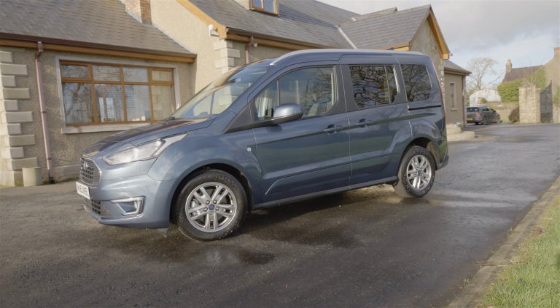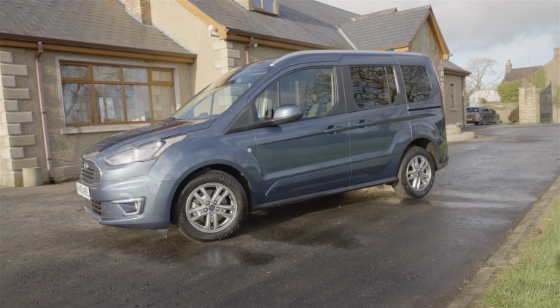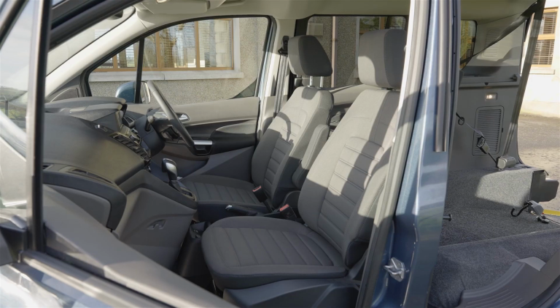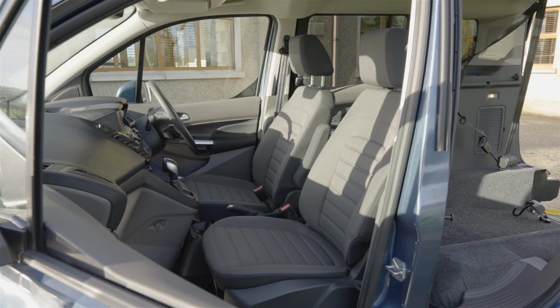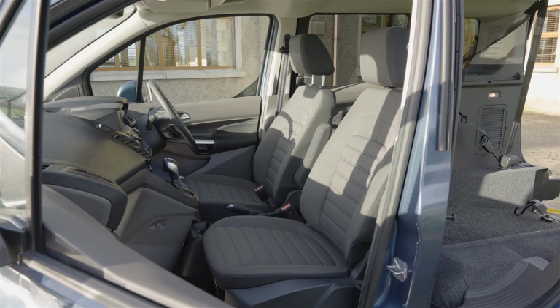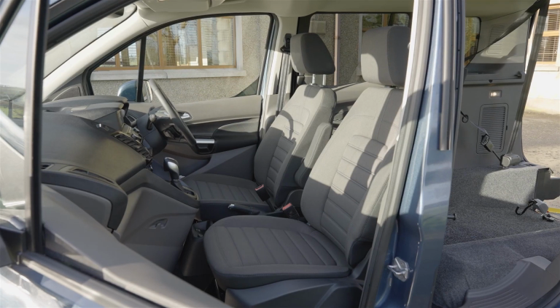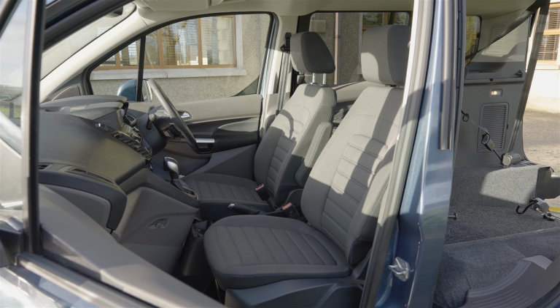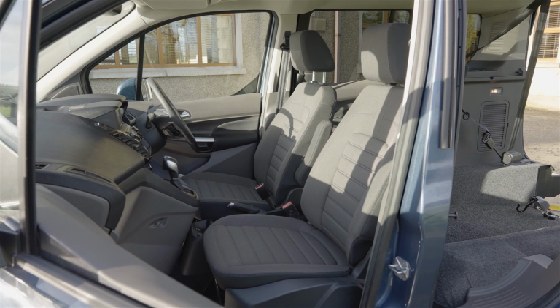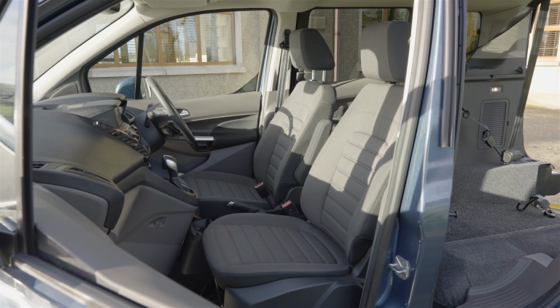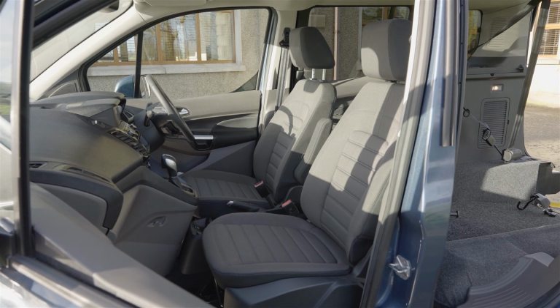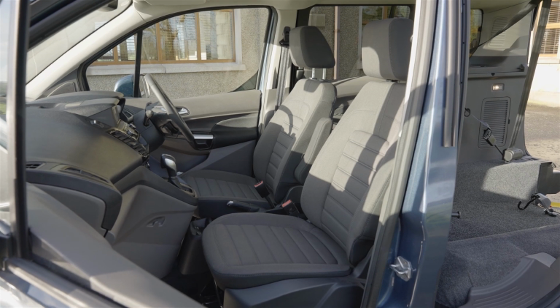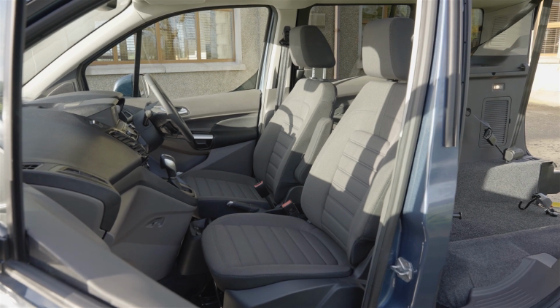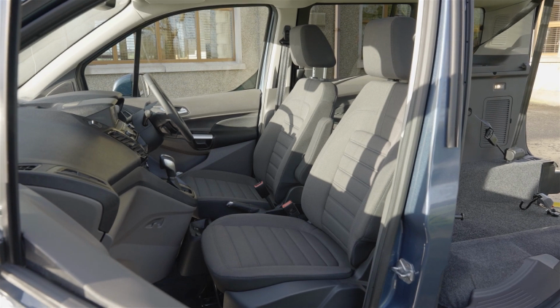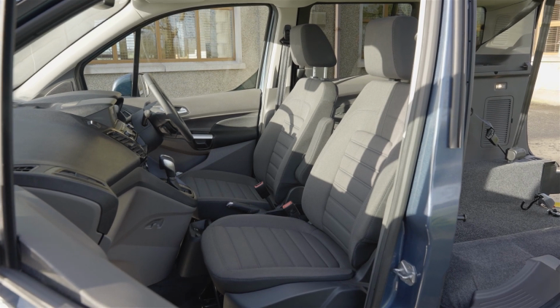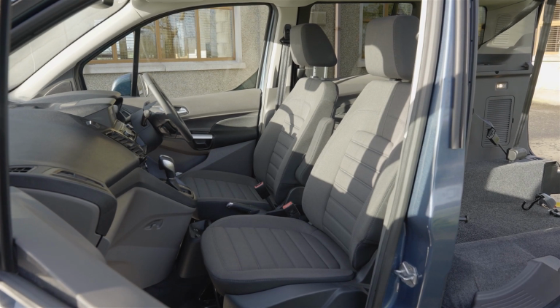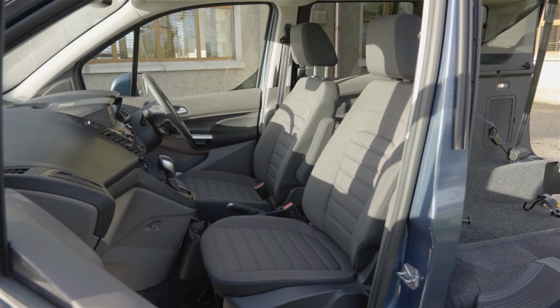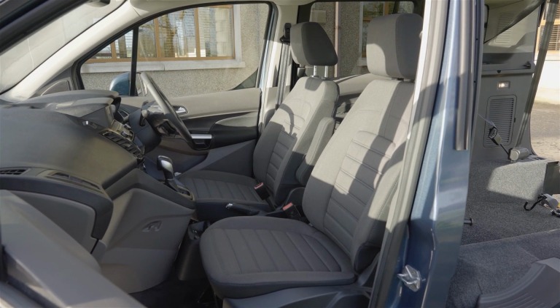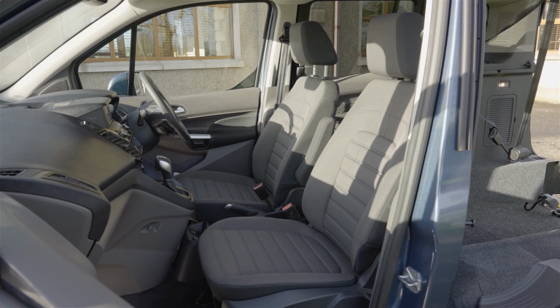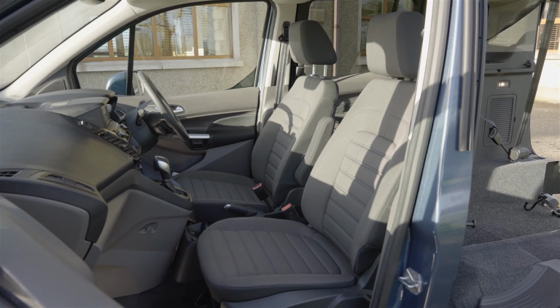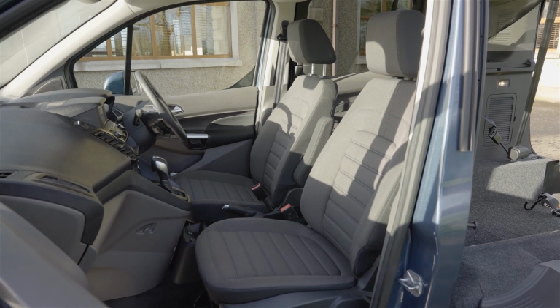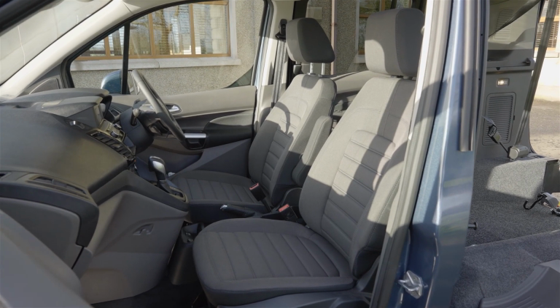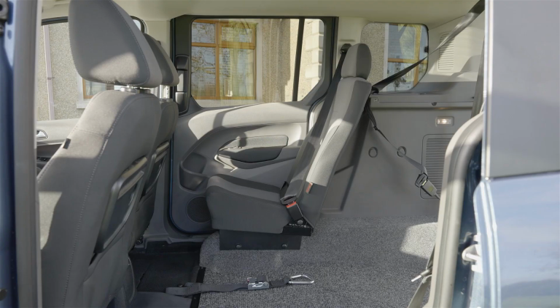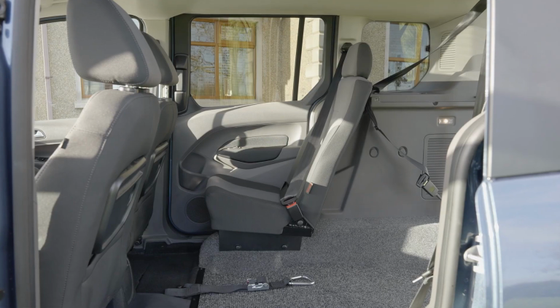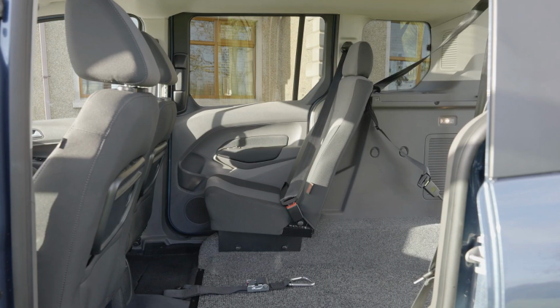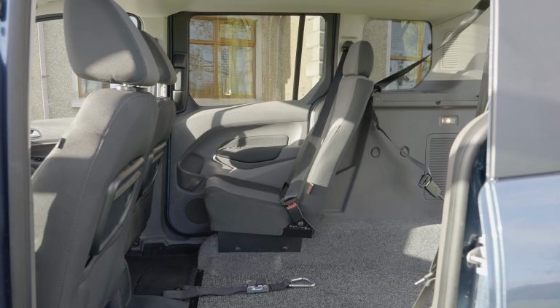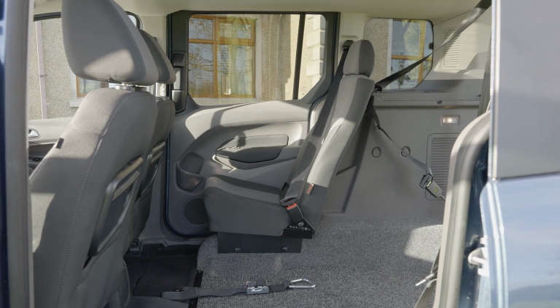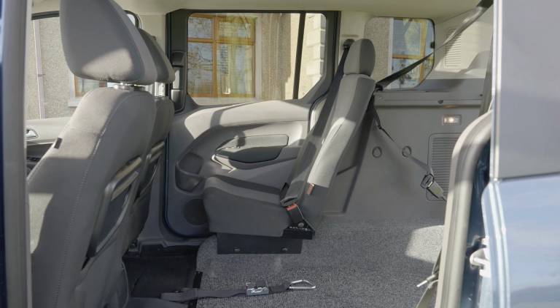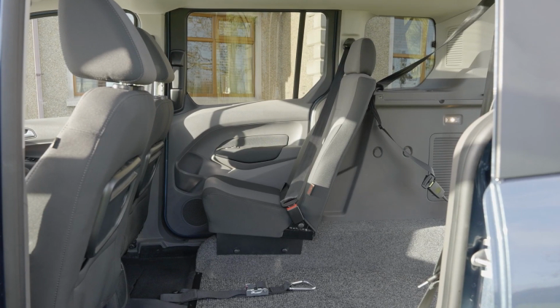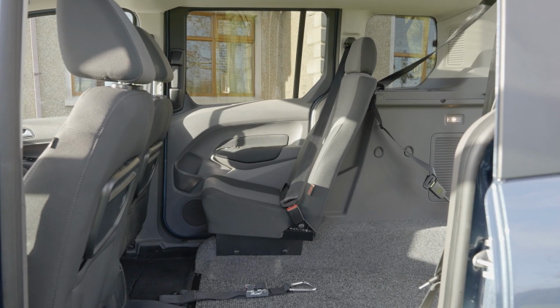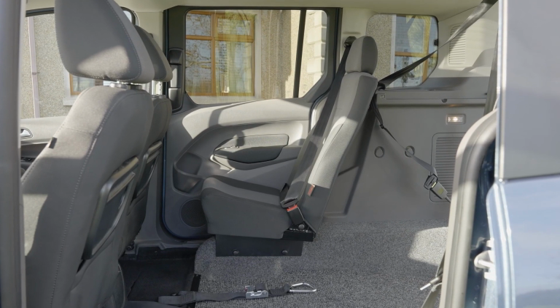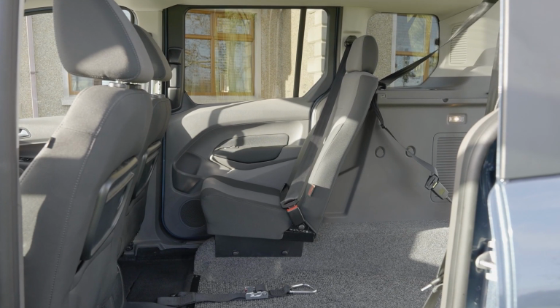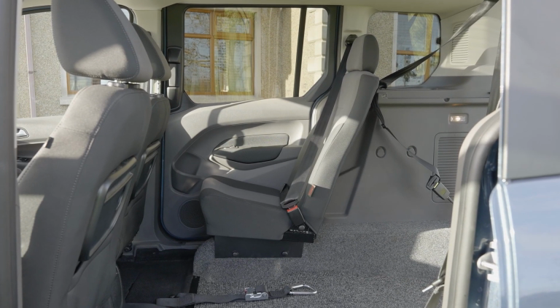With driver, front passenger and single rear seat as standard, you can also add ISOFIX fixings on request.